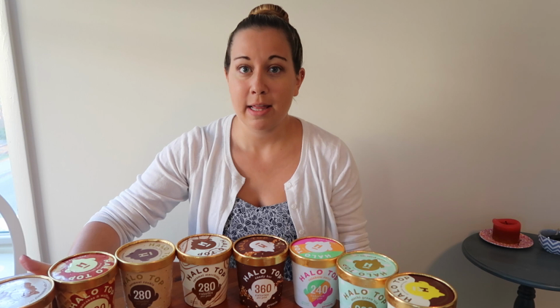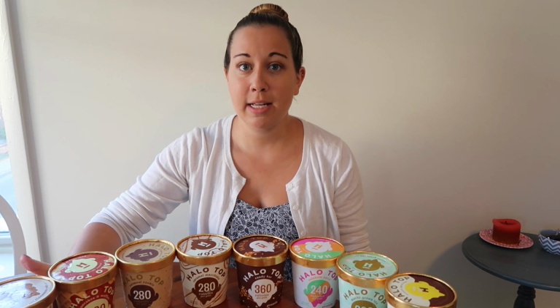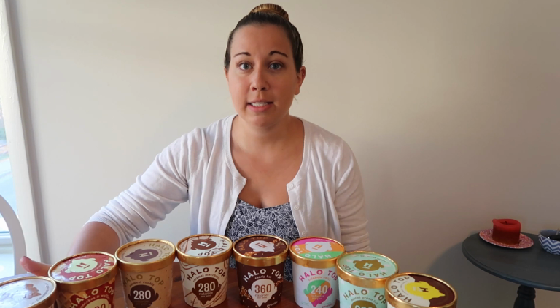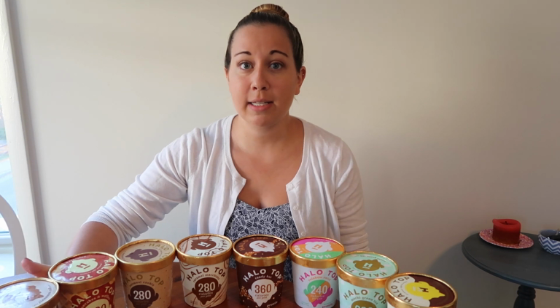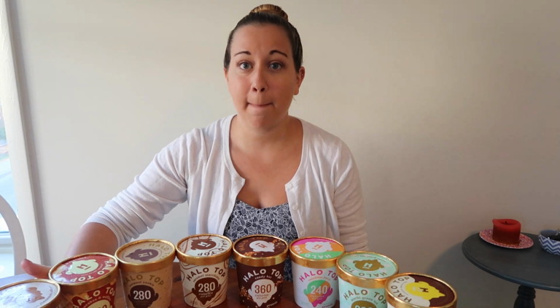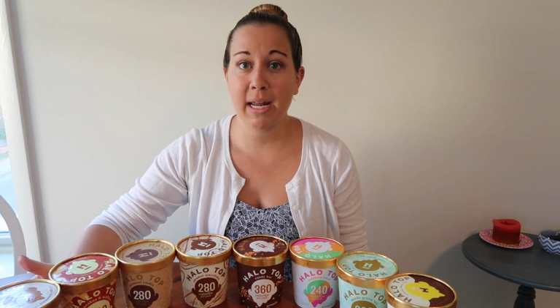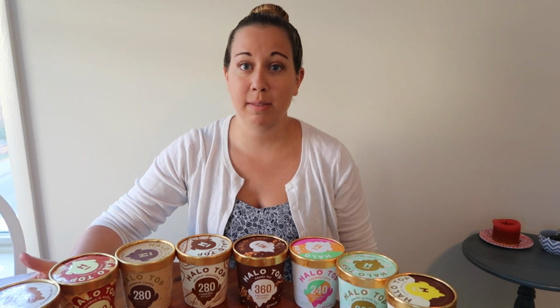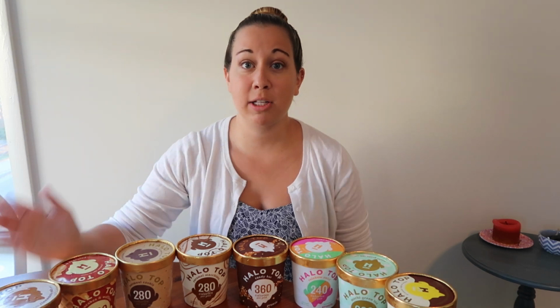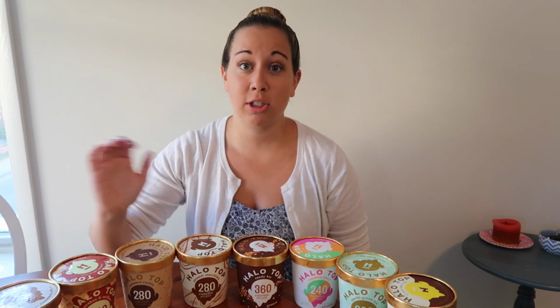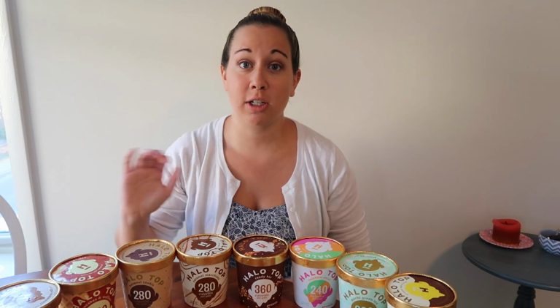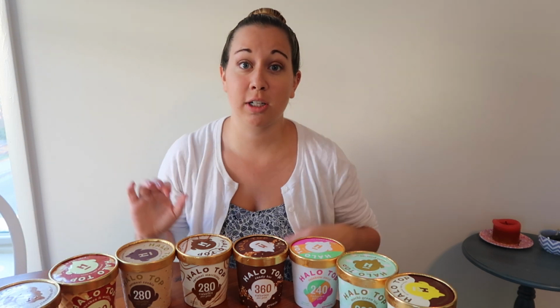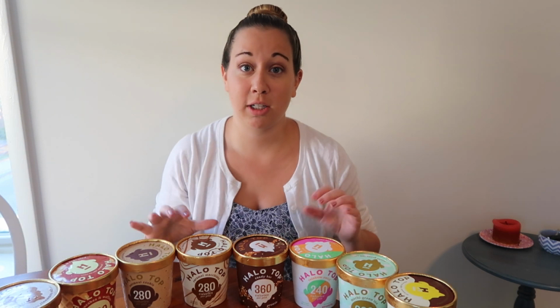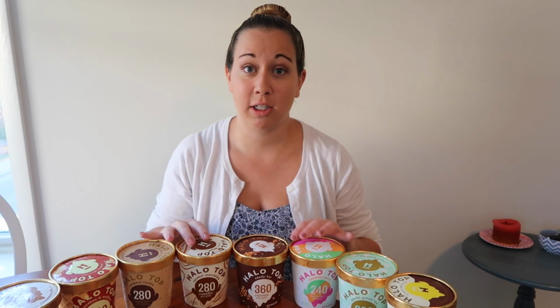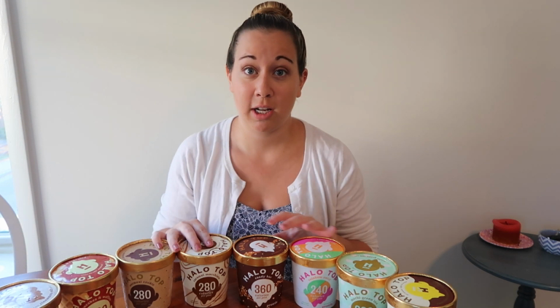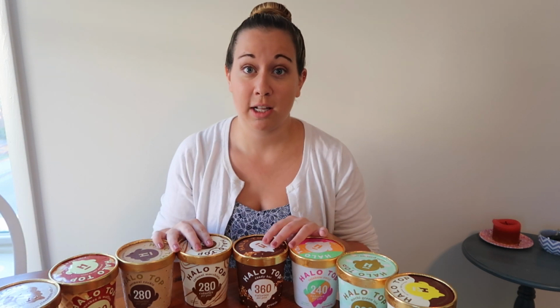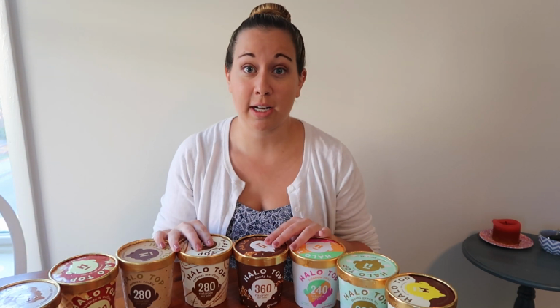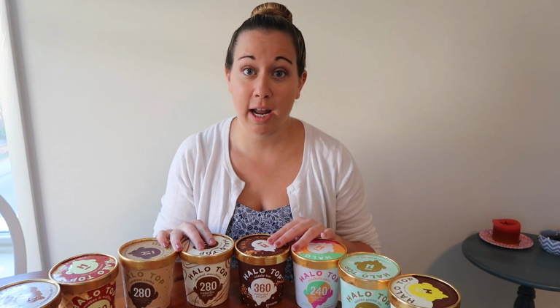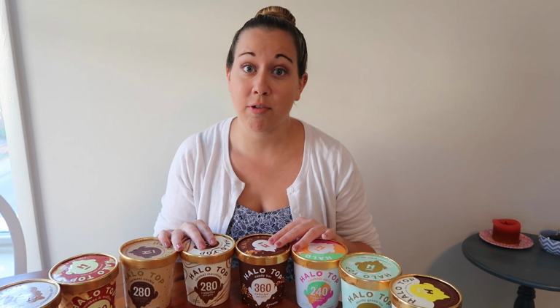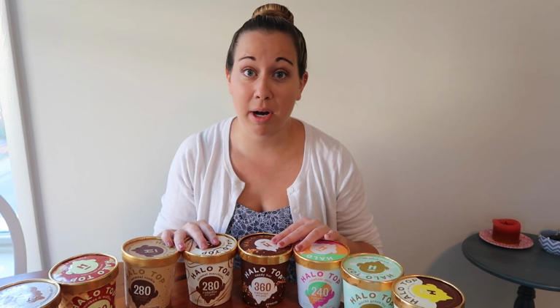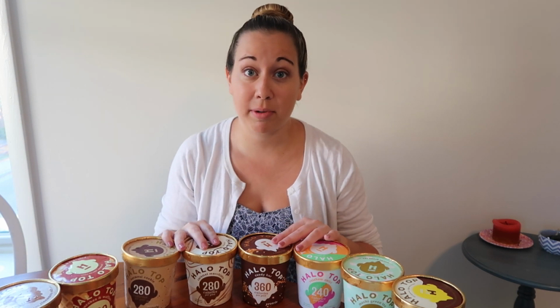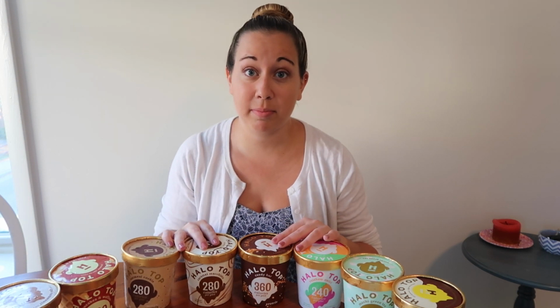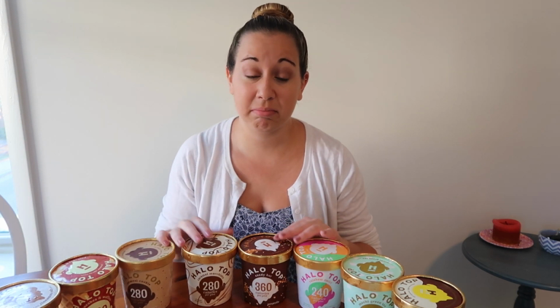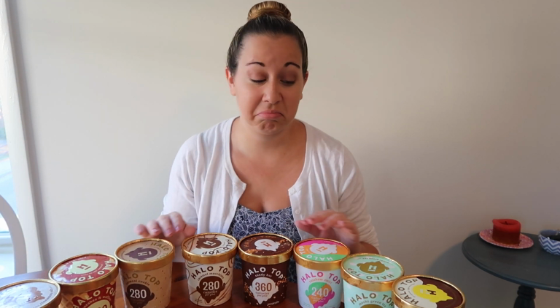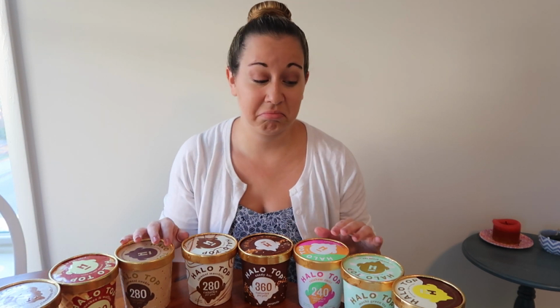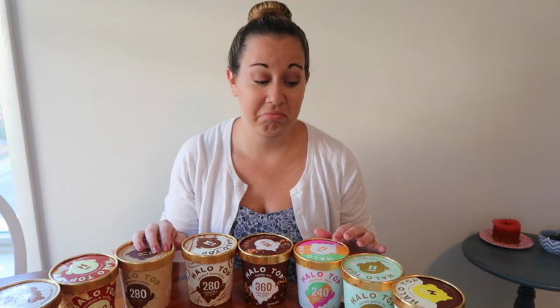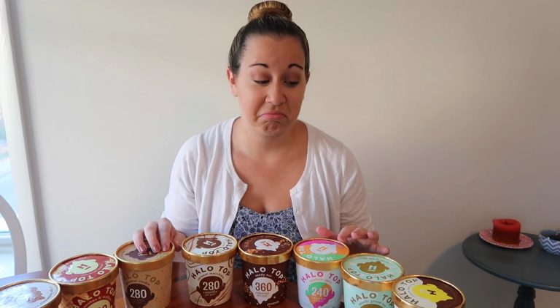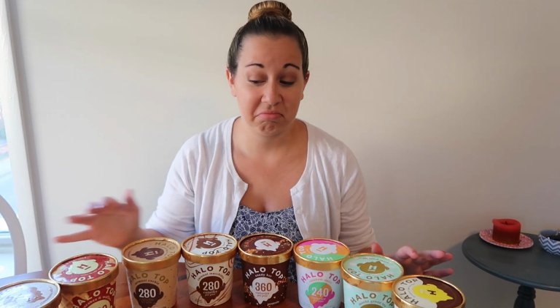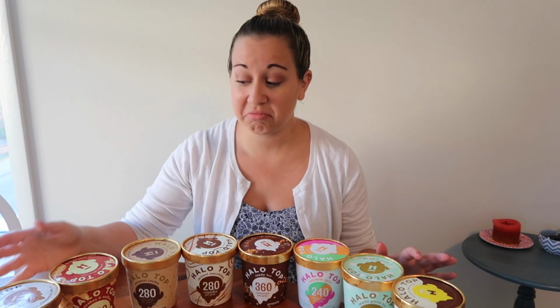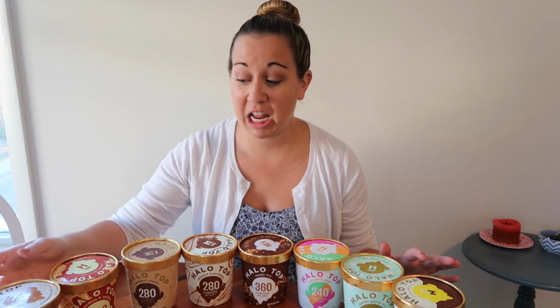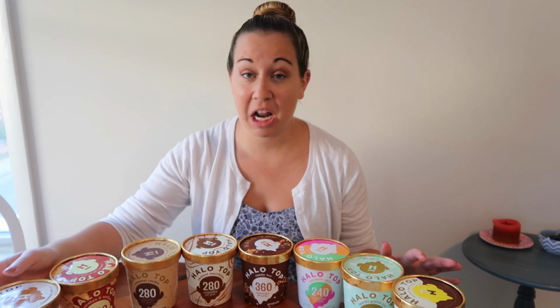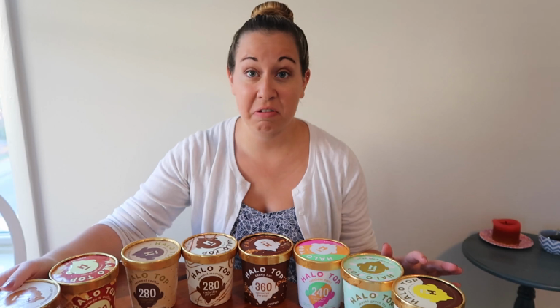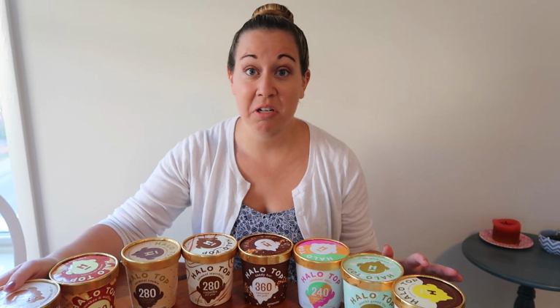This makes me look like I have a problem. And I do.